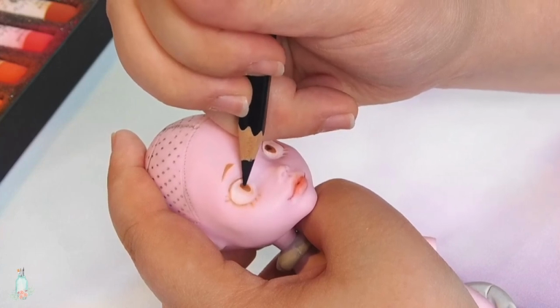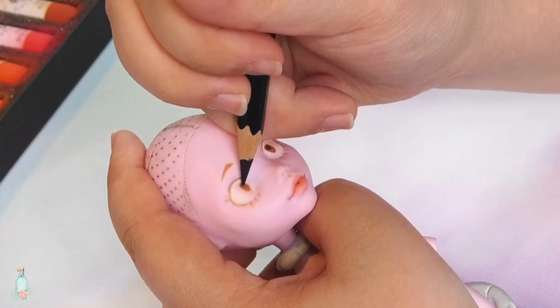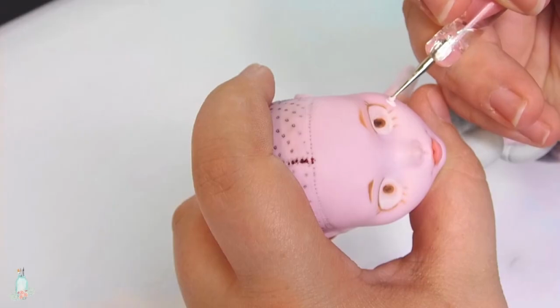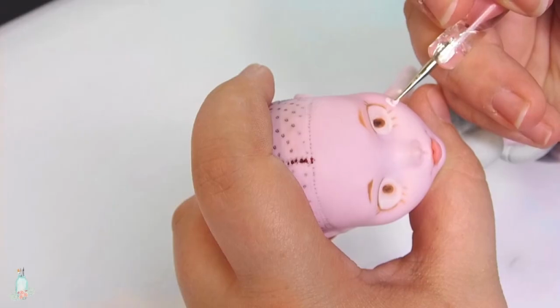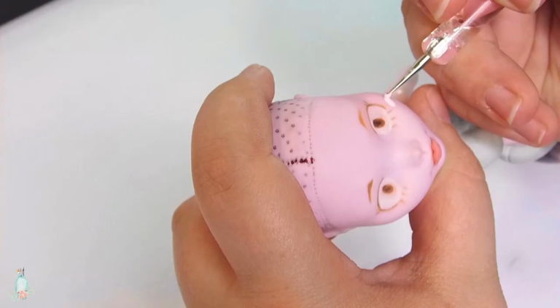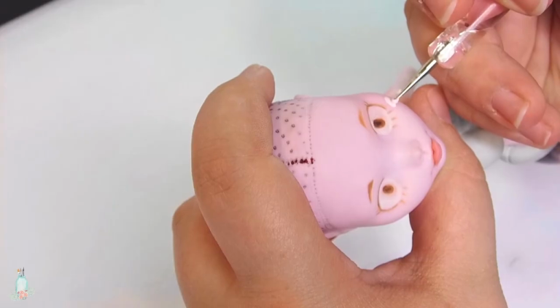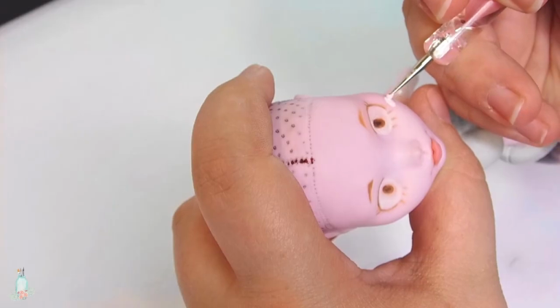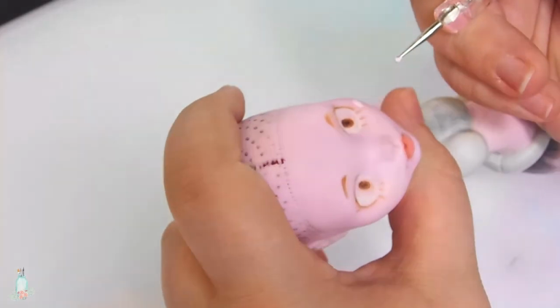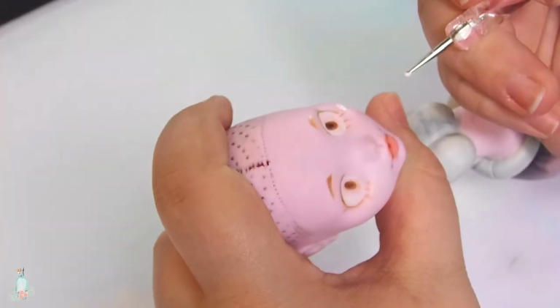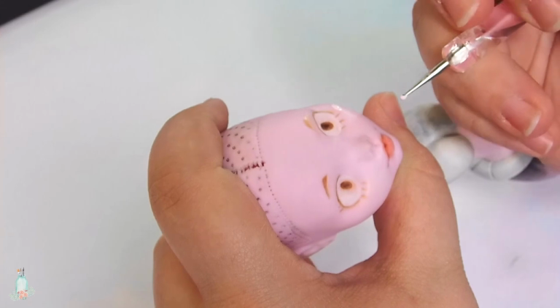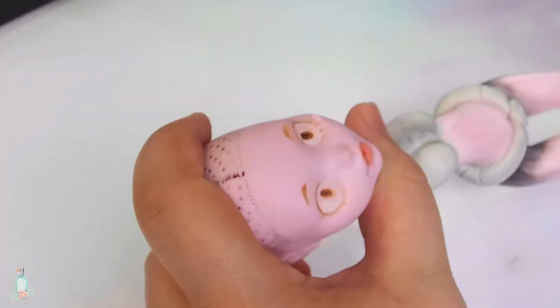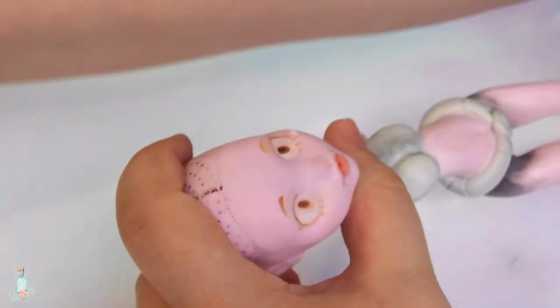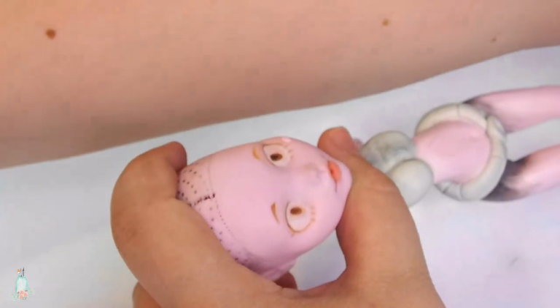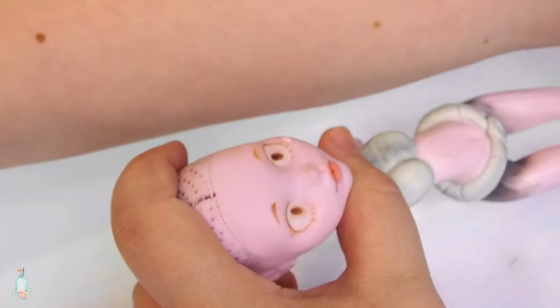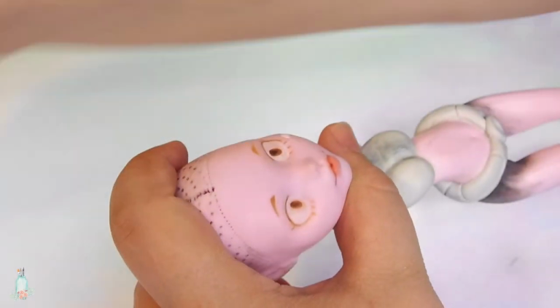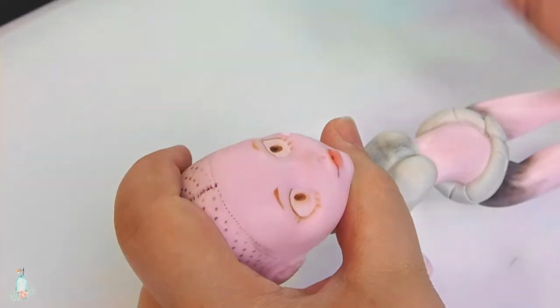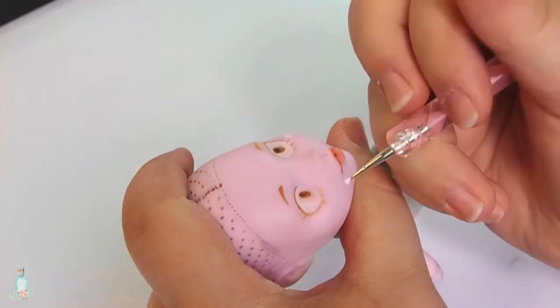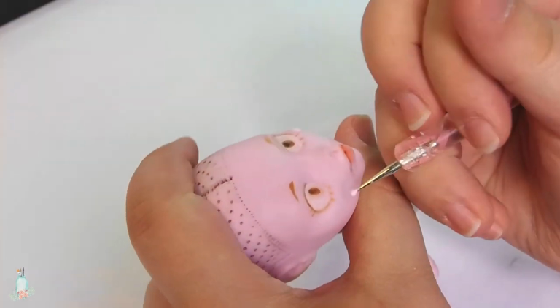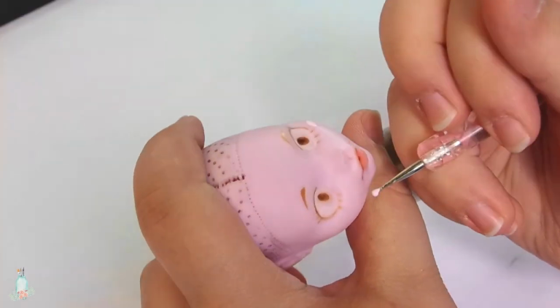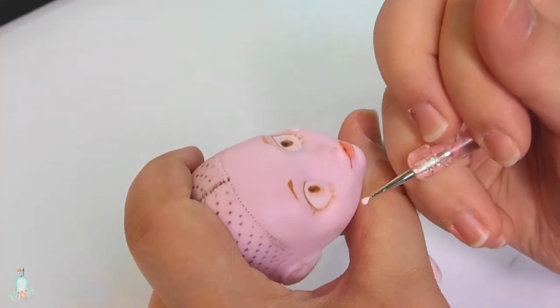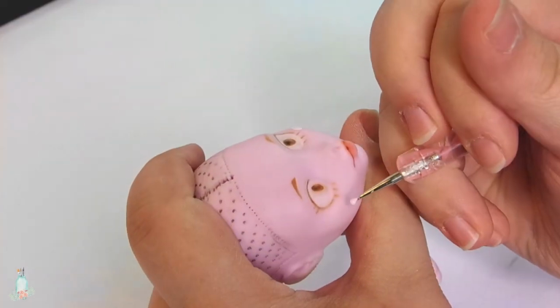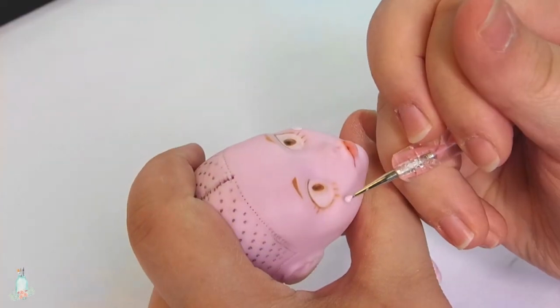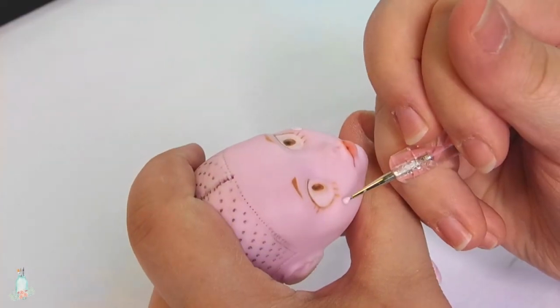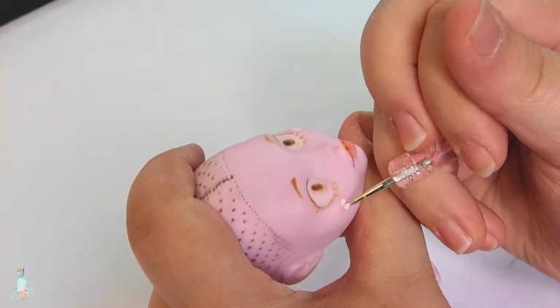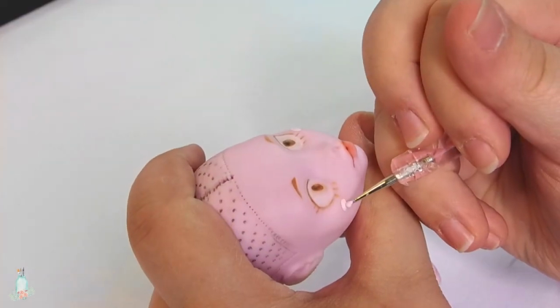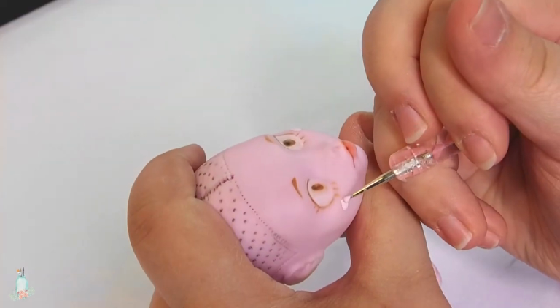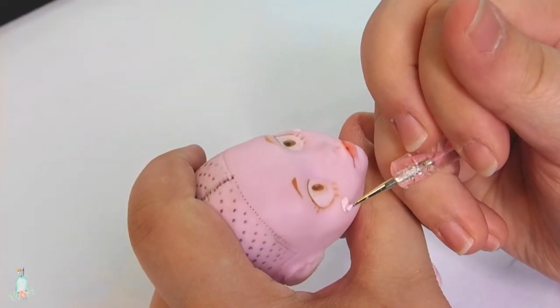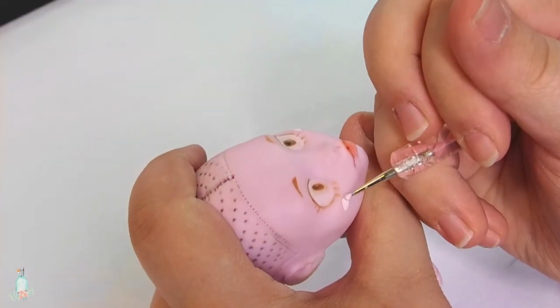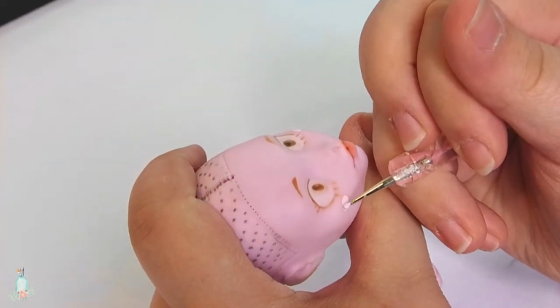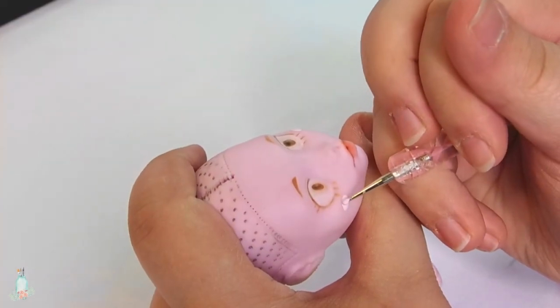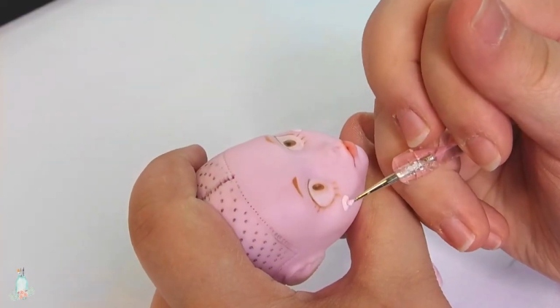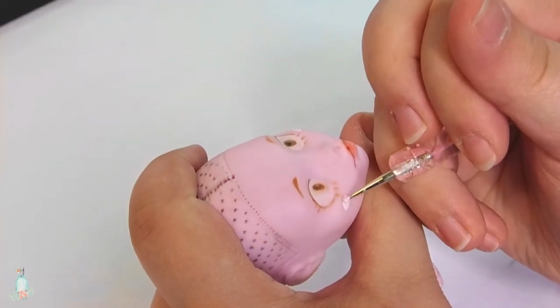I kept her makeup pretty light to match more with the anime's design. I did give her her signature blush though.